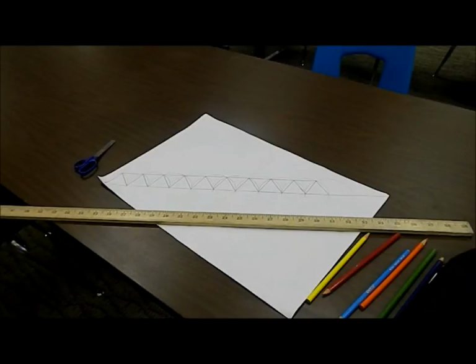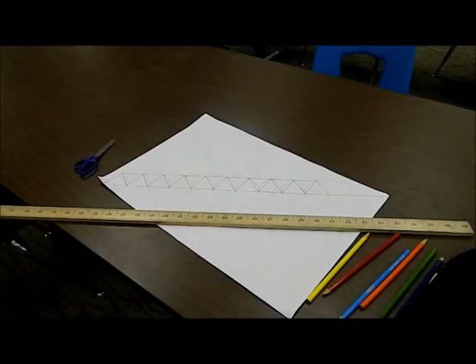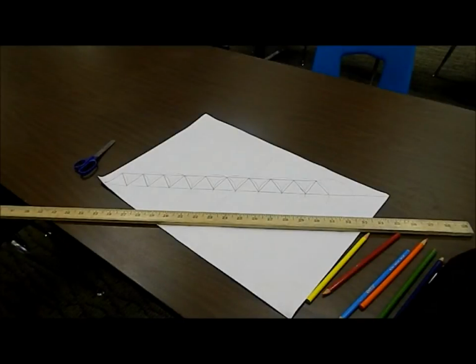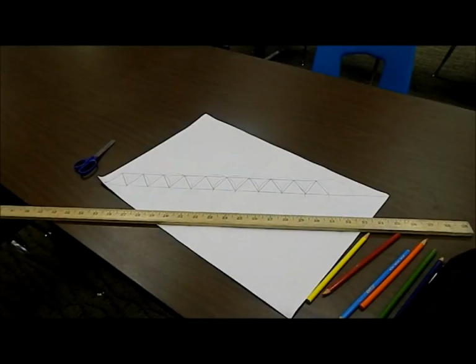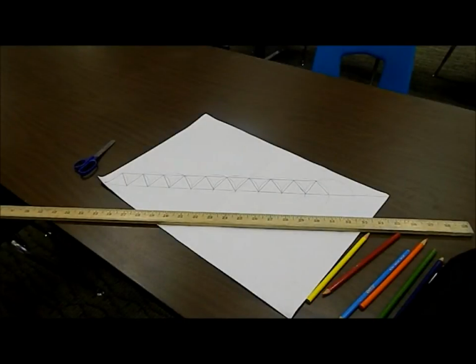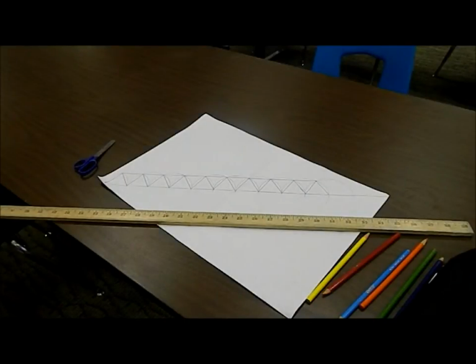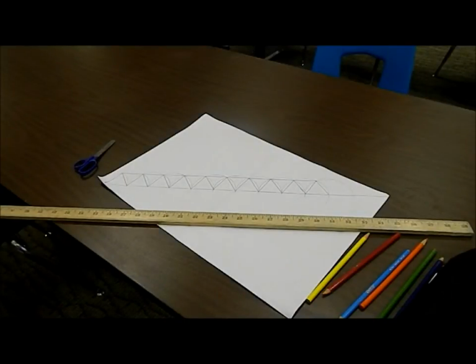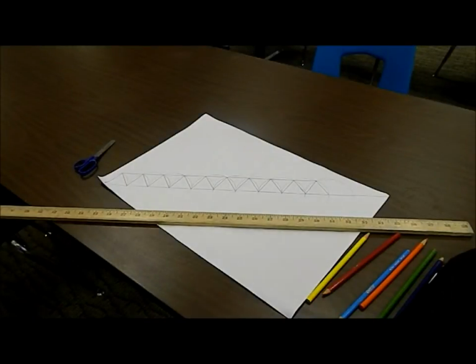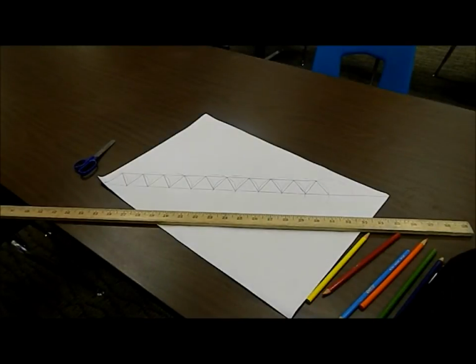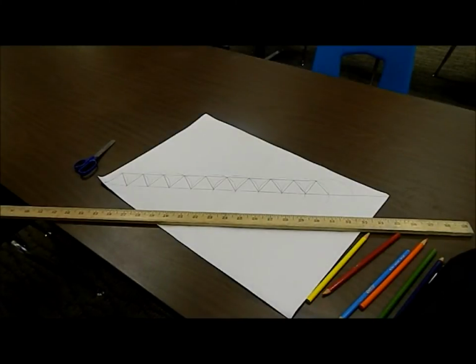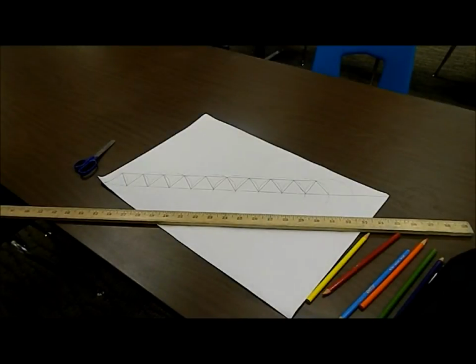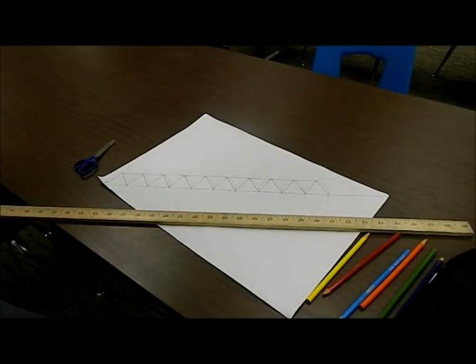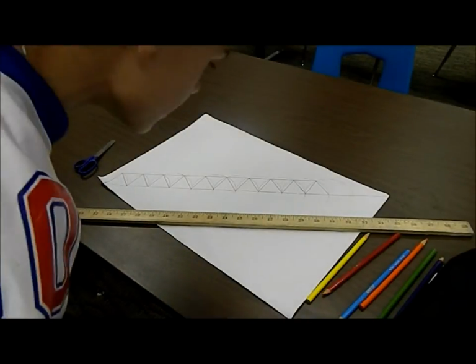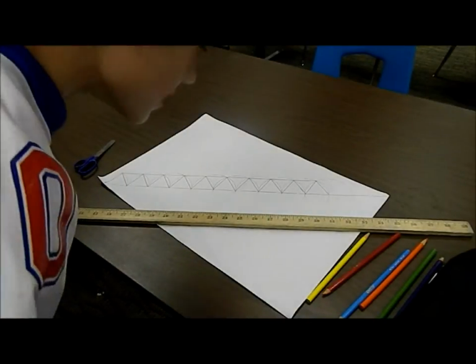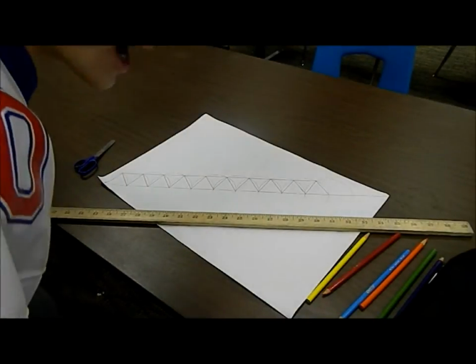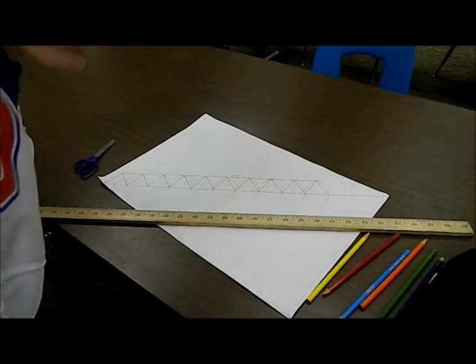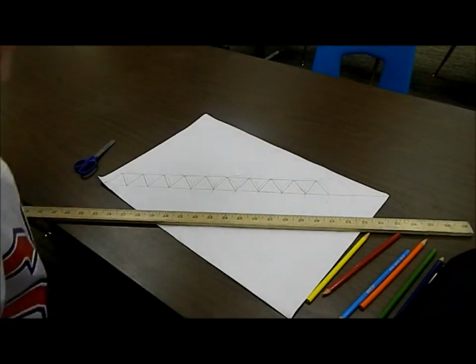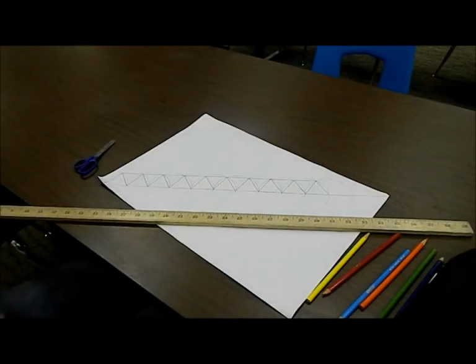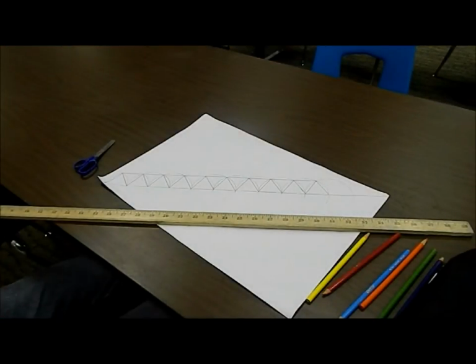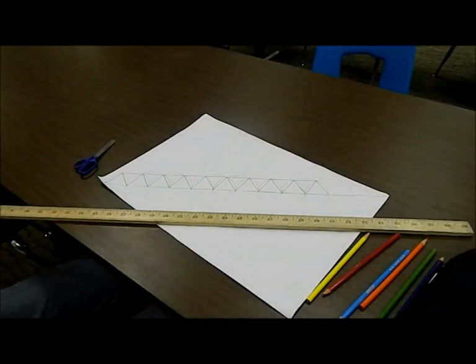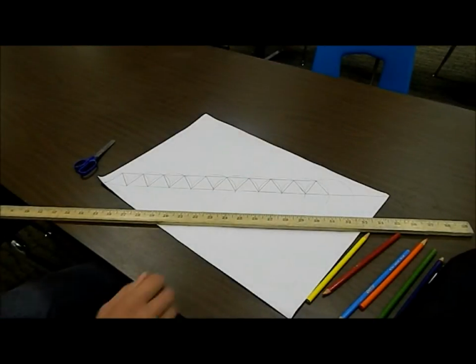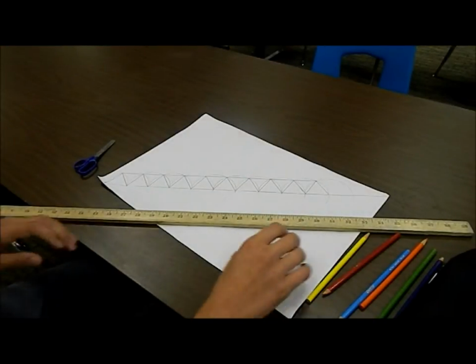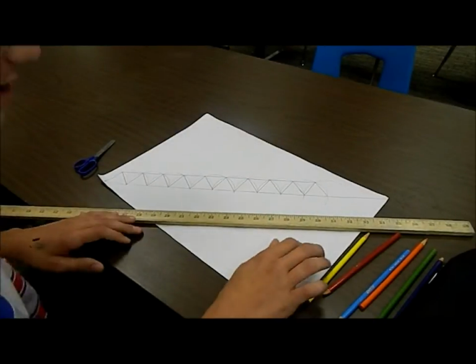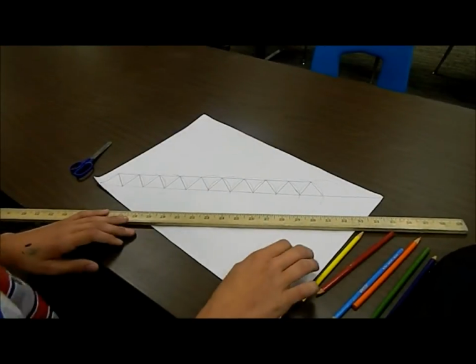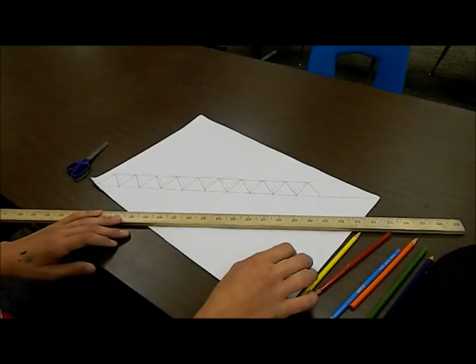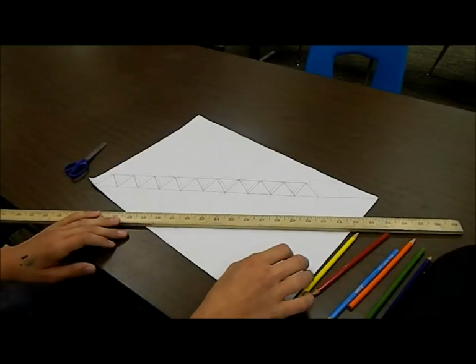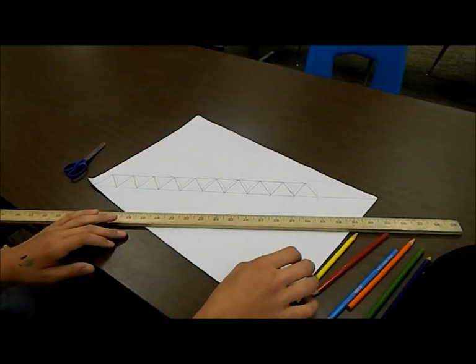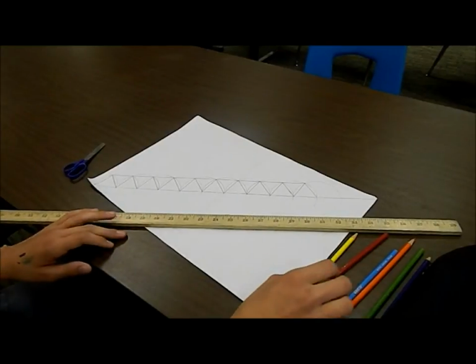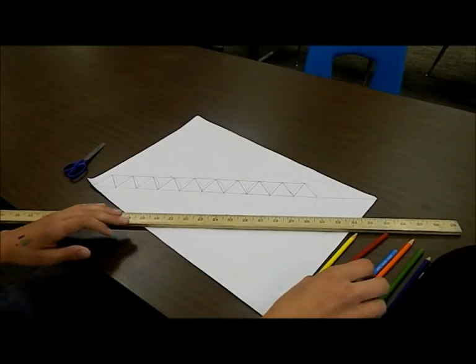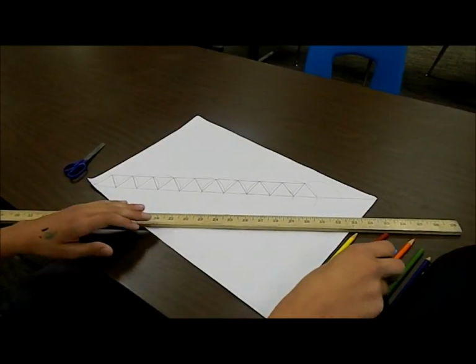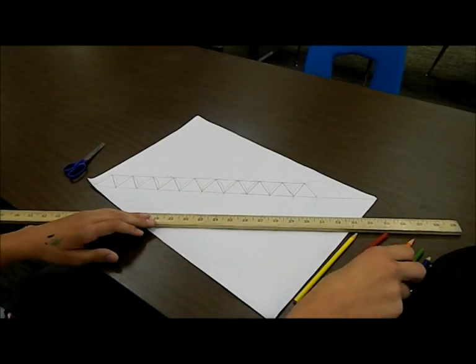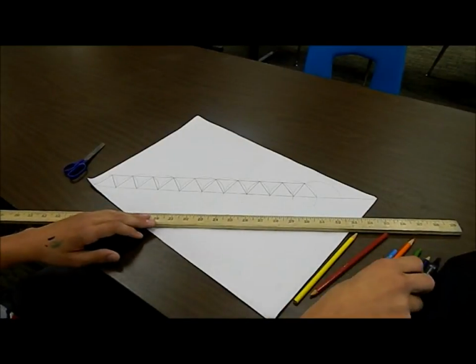Hello, I am Nate Williams and this is how to make a hexahexa flexagon.